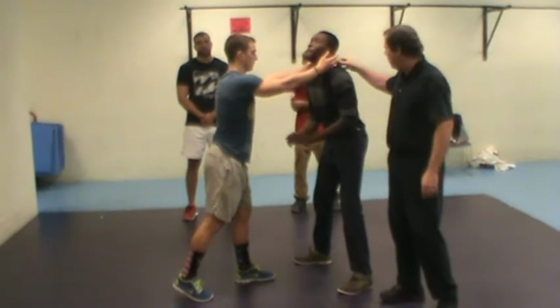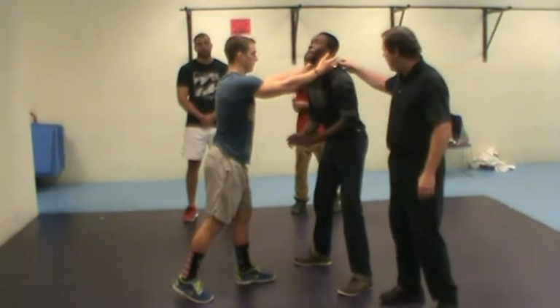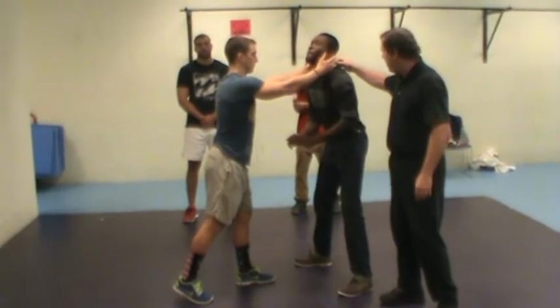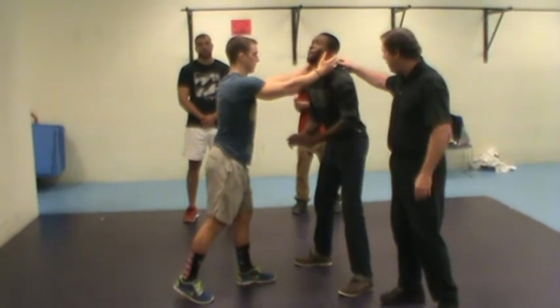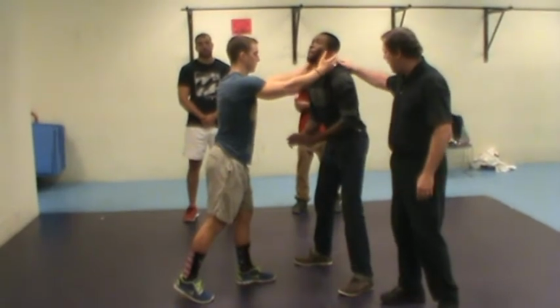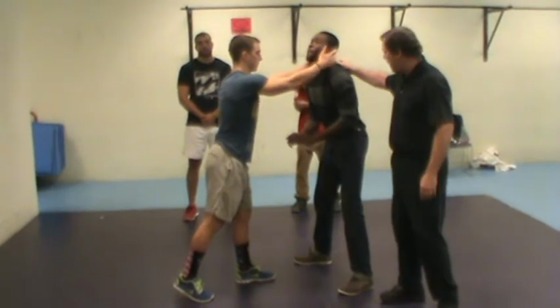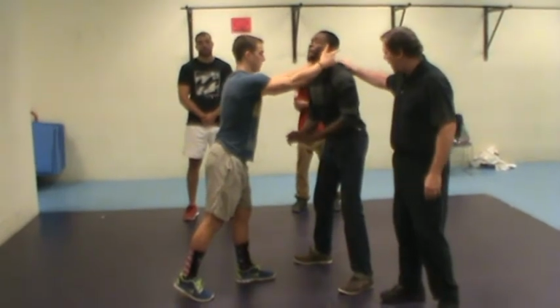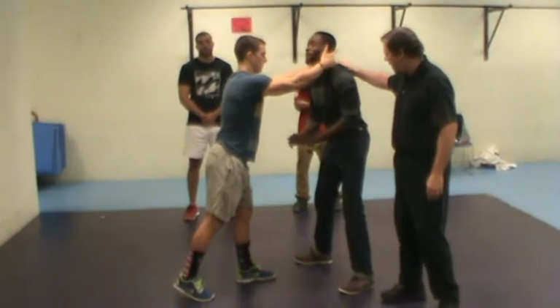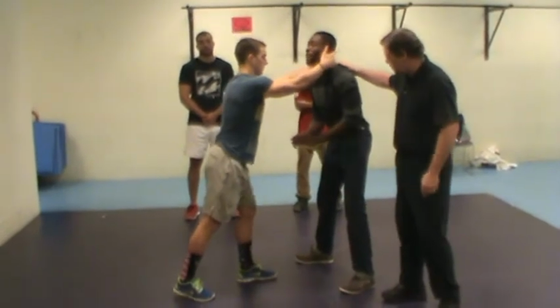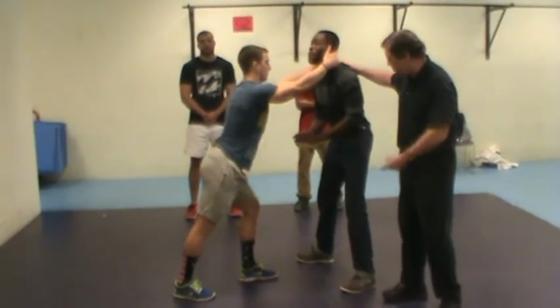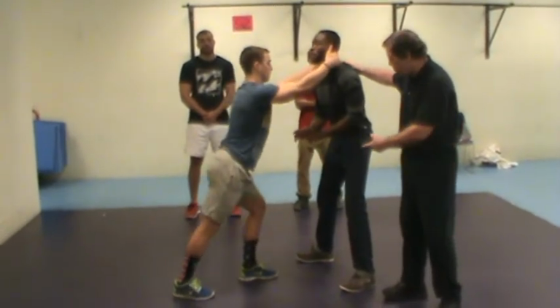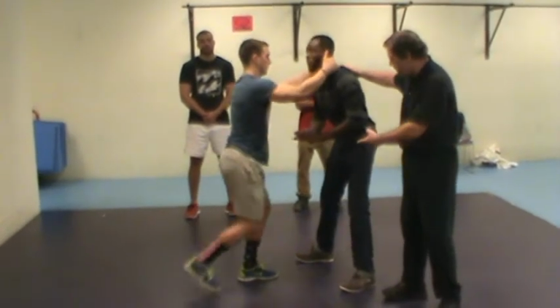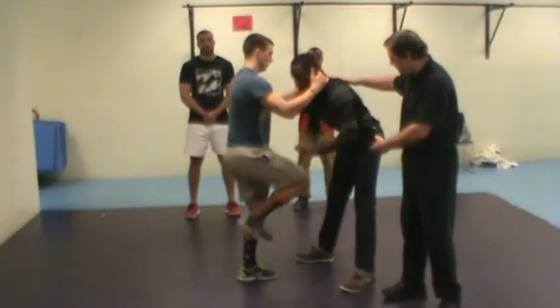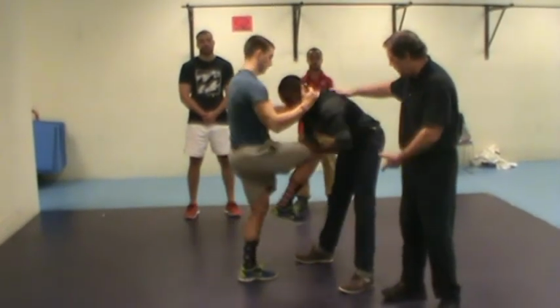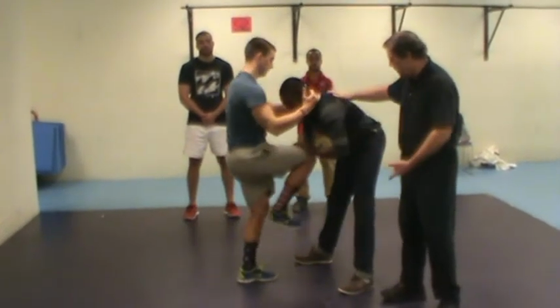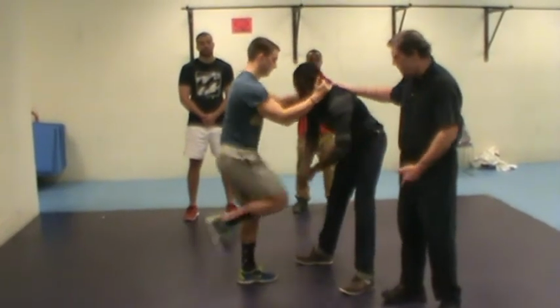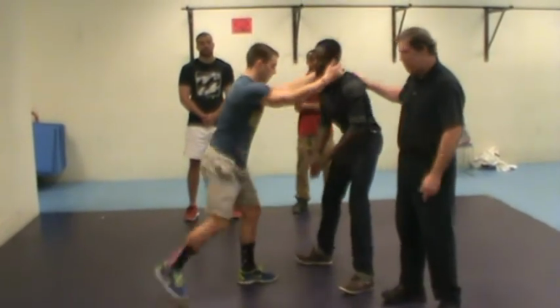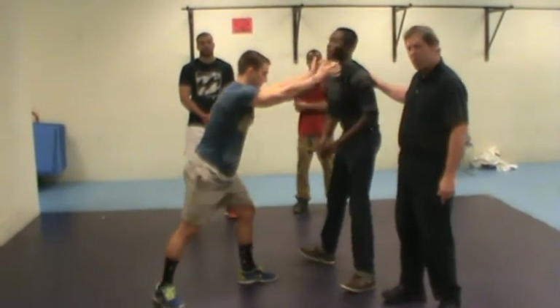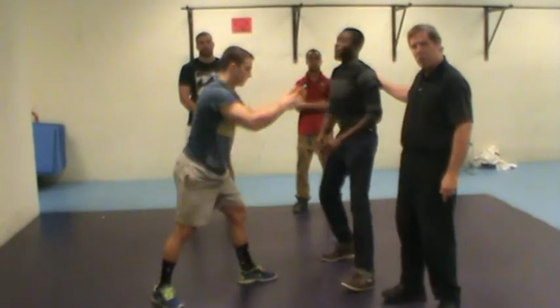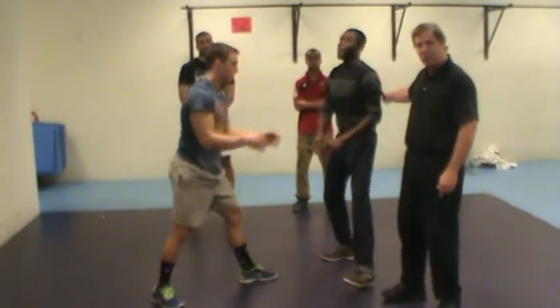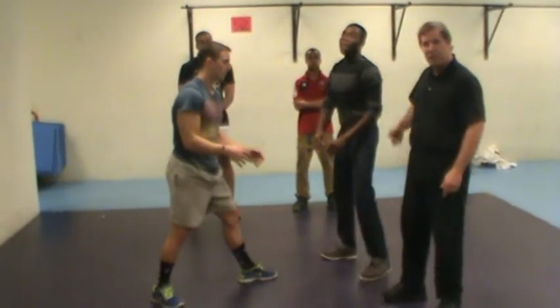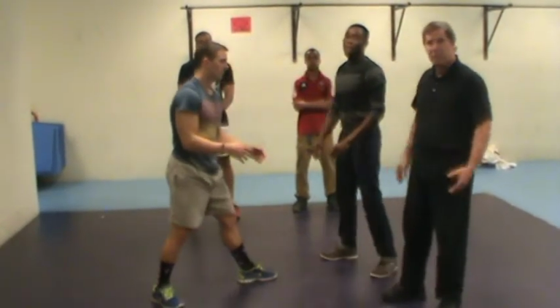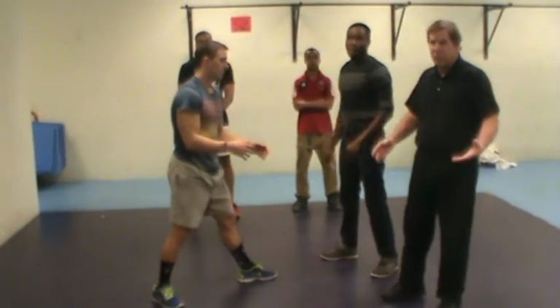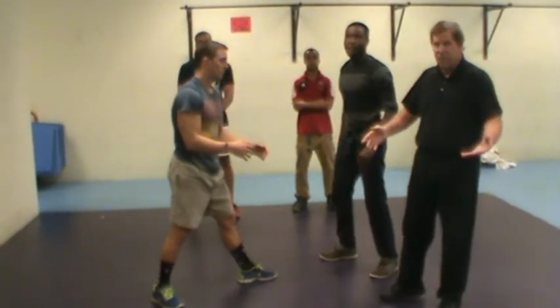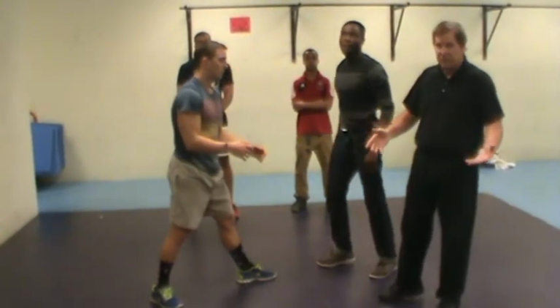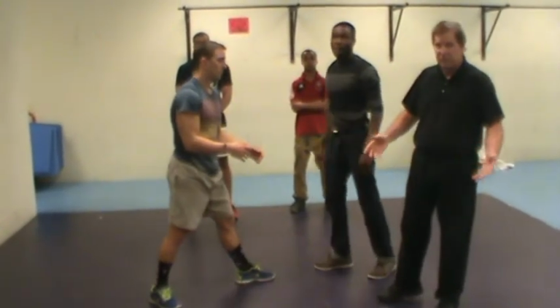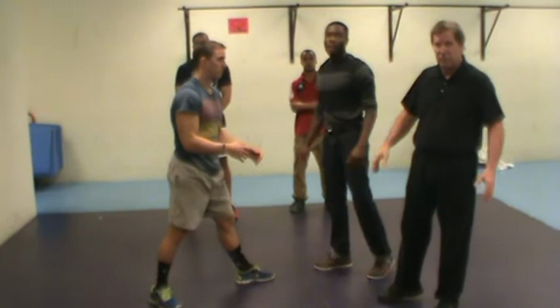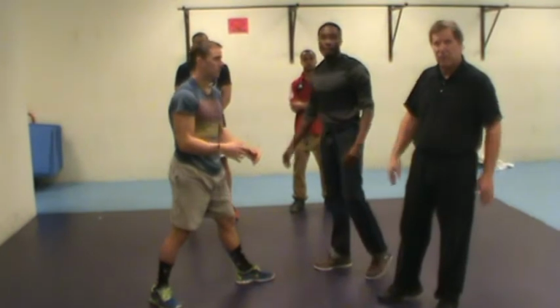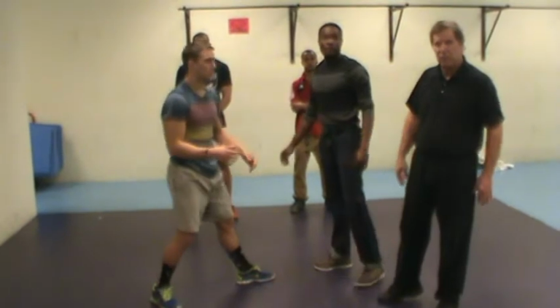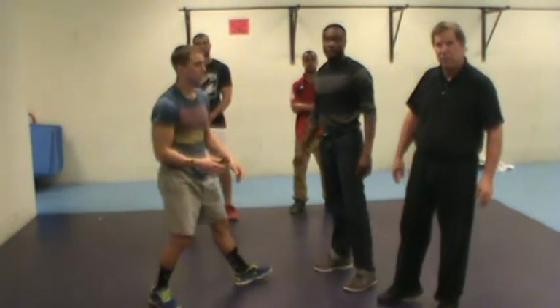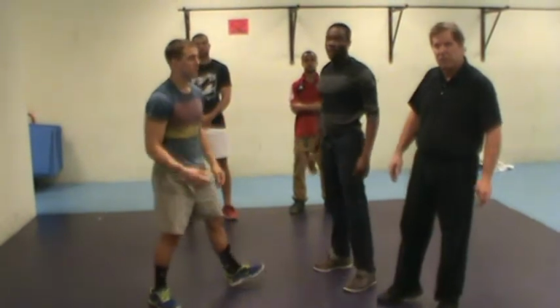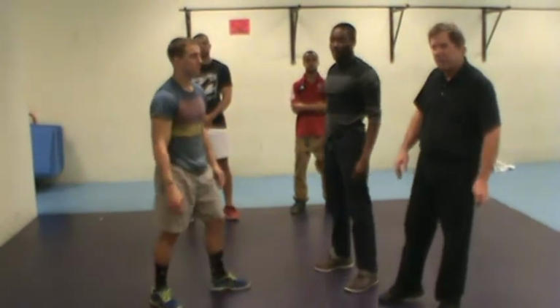So grab them by the neck, and grab that knee — either groin, chest, or face, just depending on what you get there.